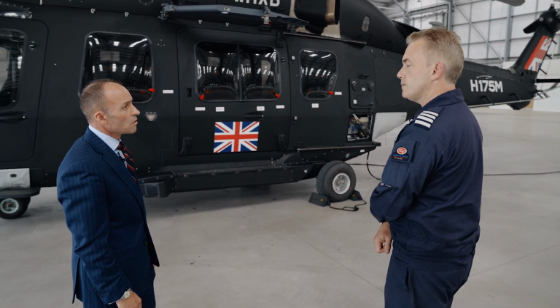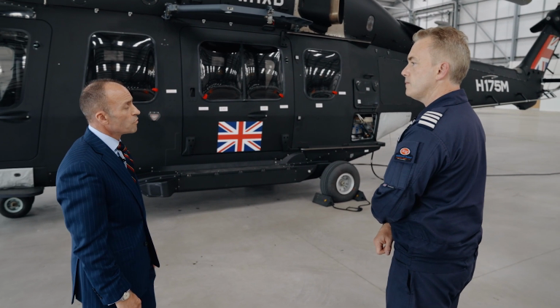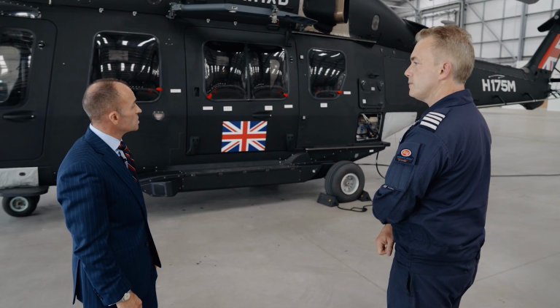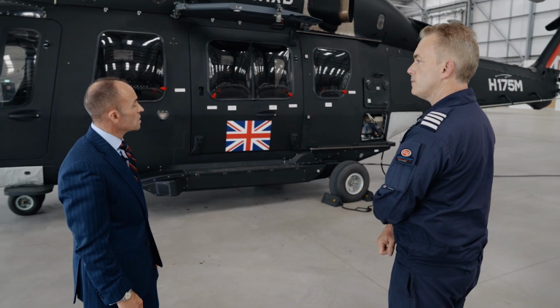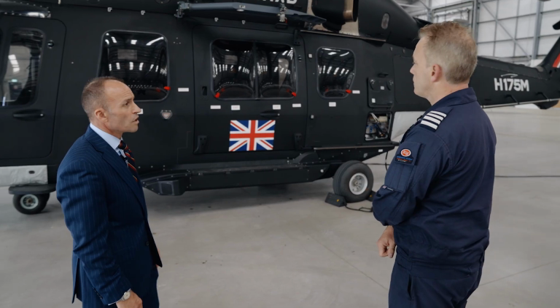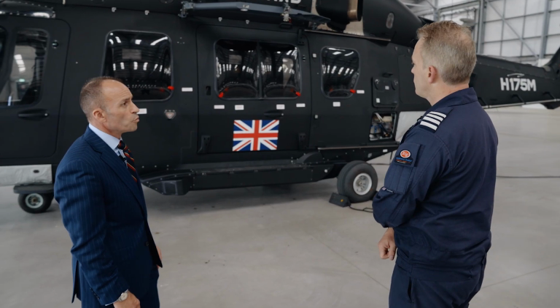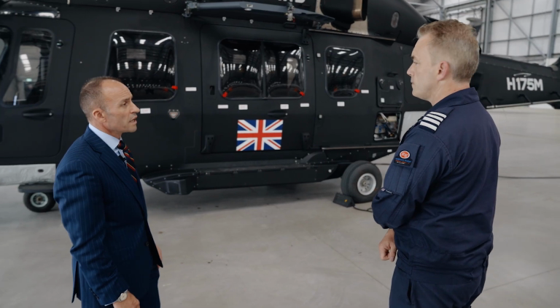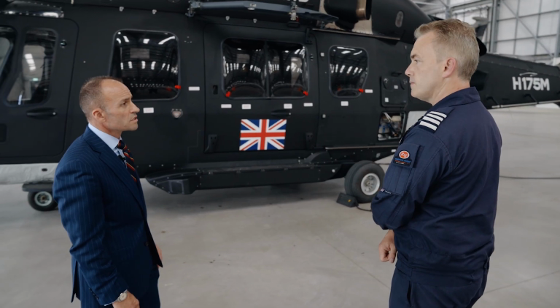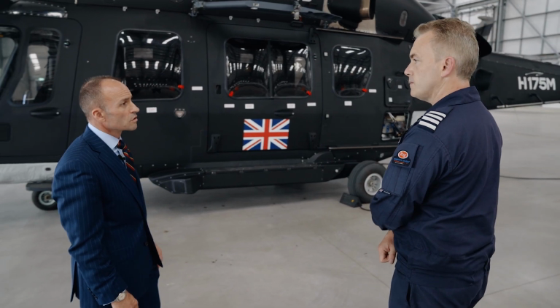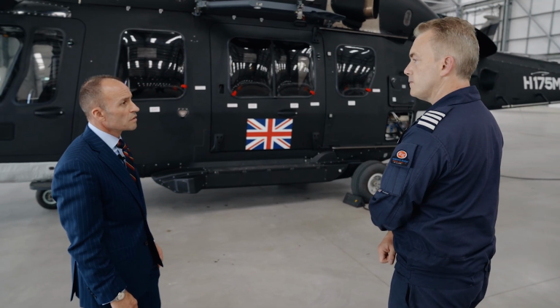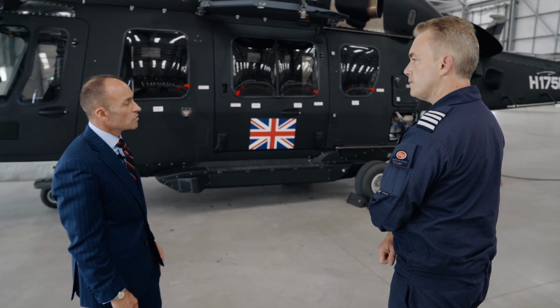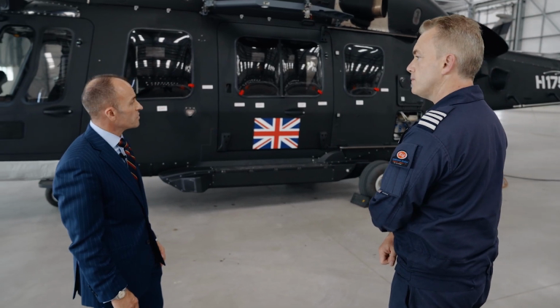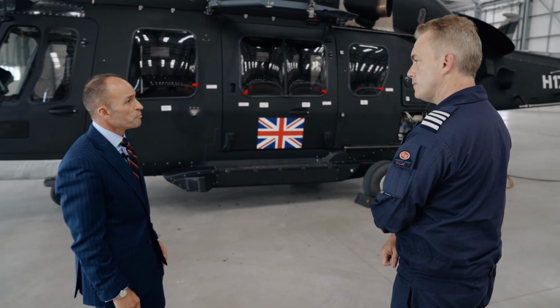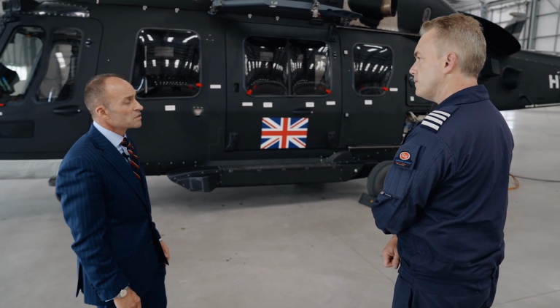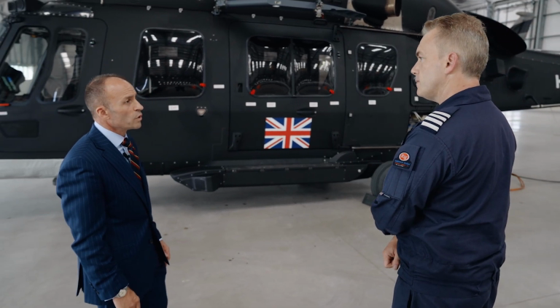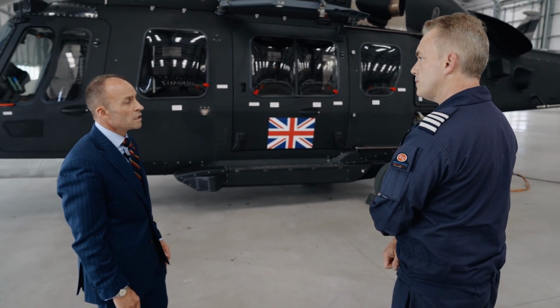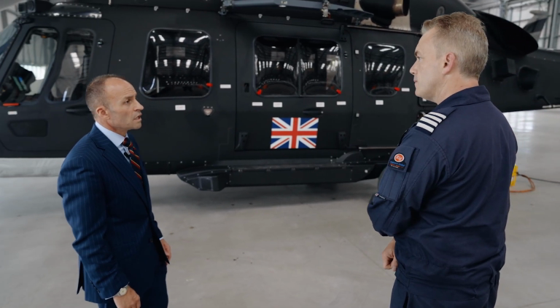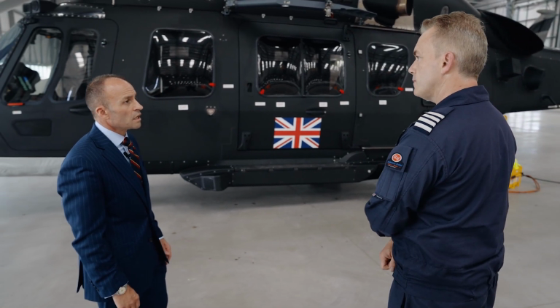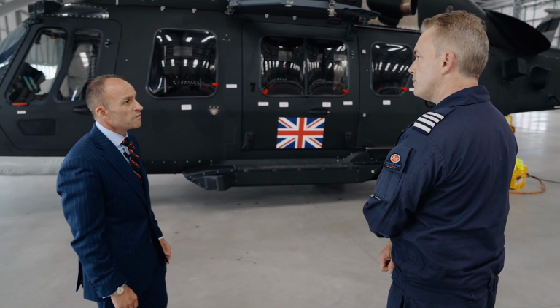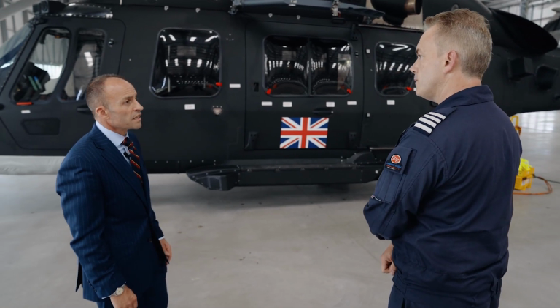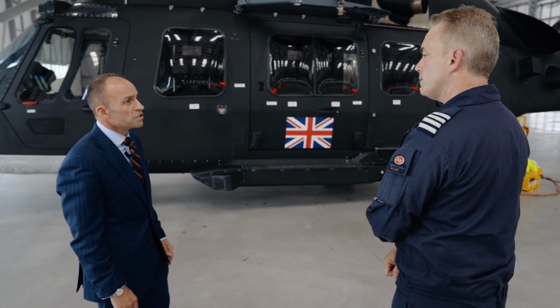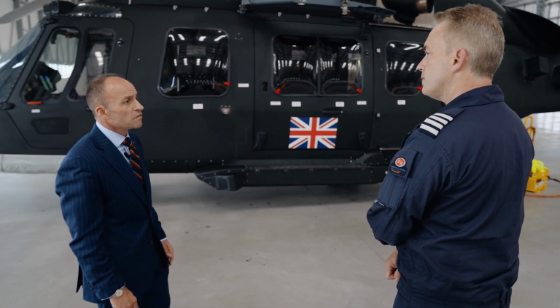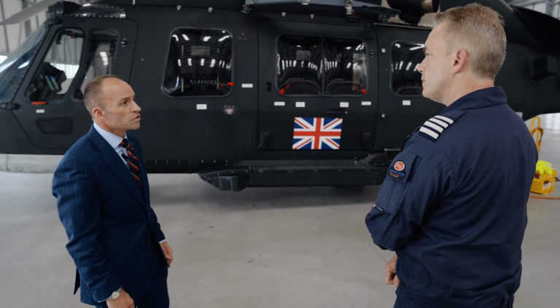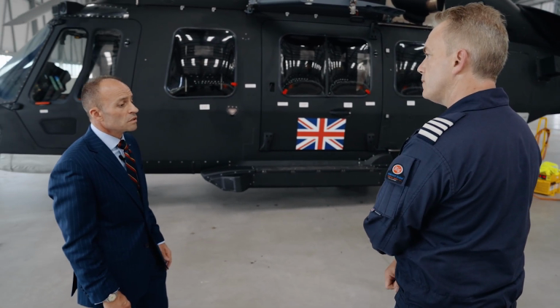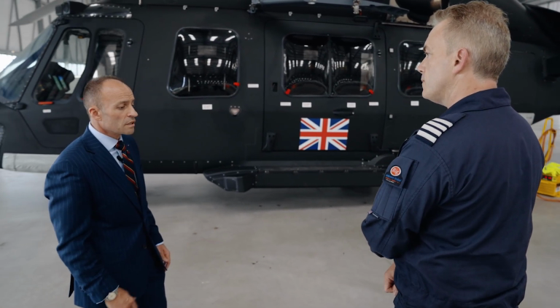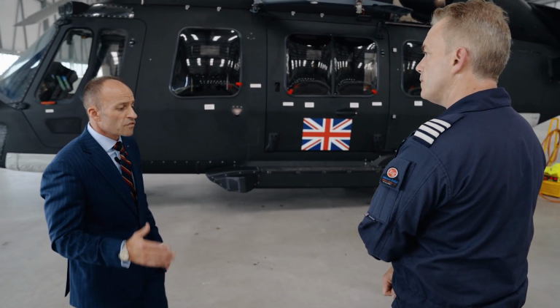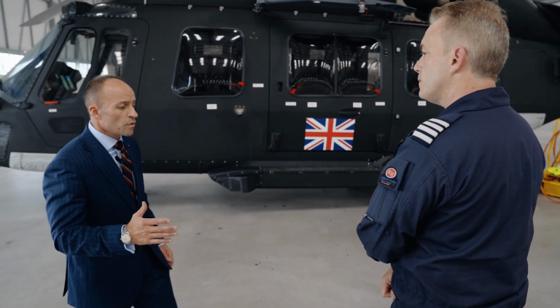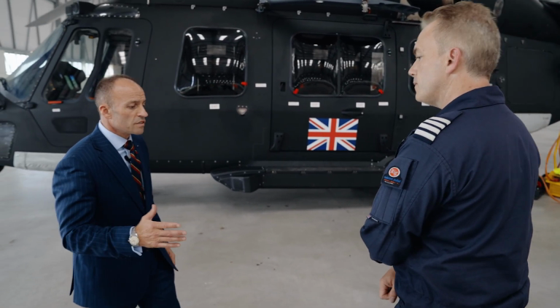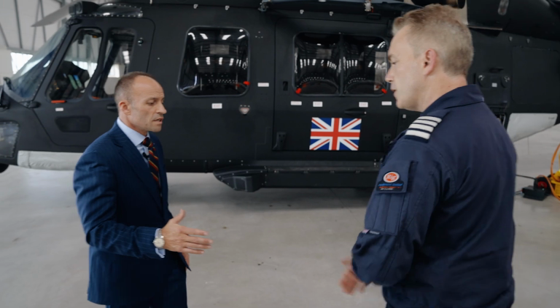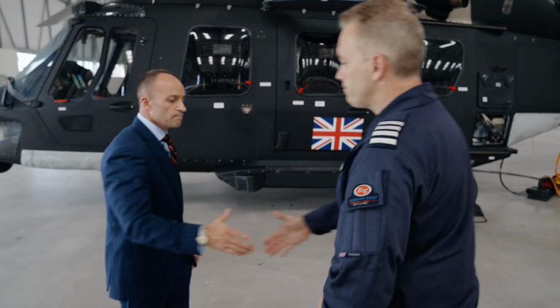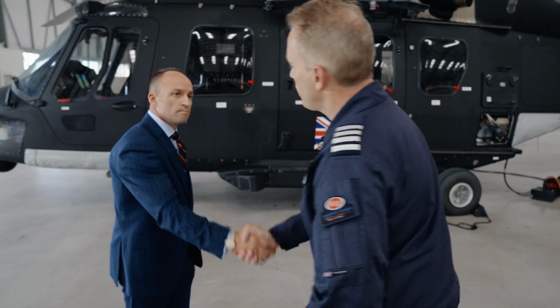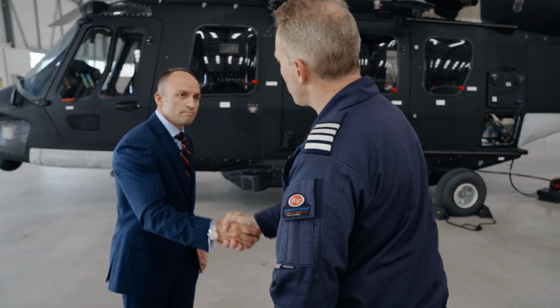The H175M presents a really compelling case as the new medium helicopter for UK Armed Forces — a real pilot's aircraft that will give a battle-winning advantage in the future.